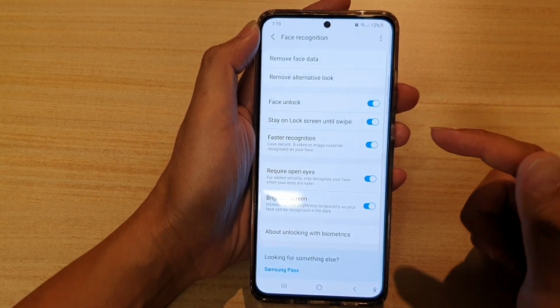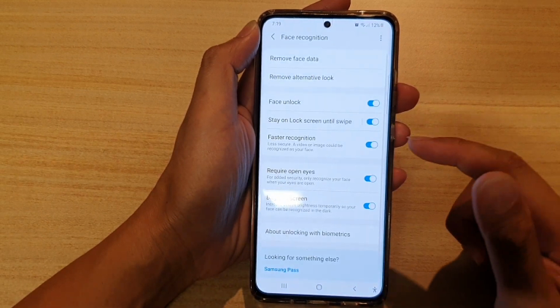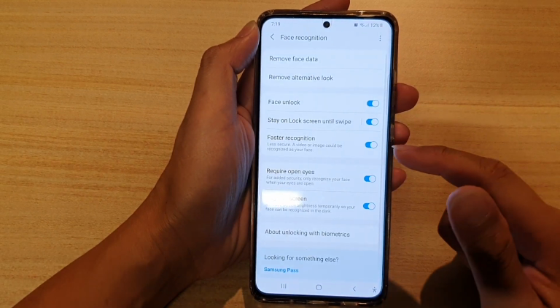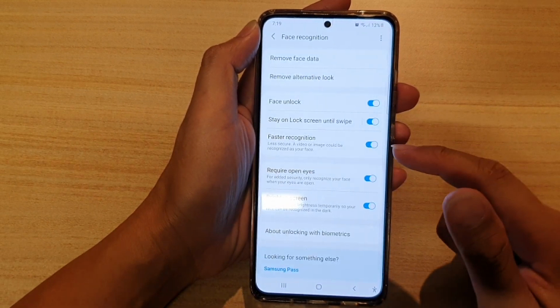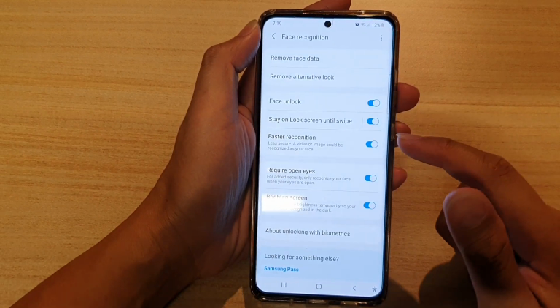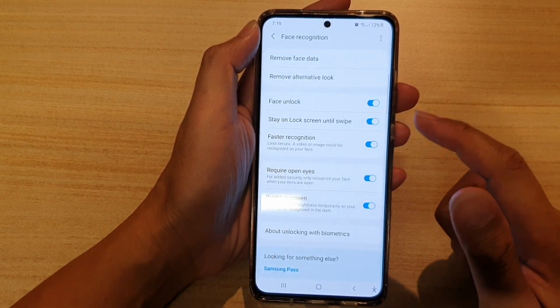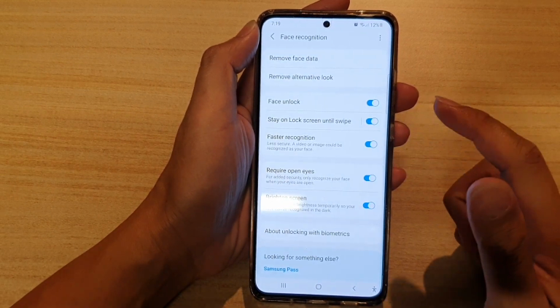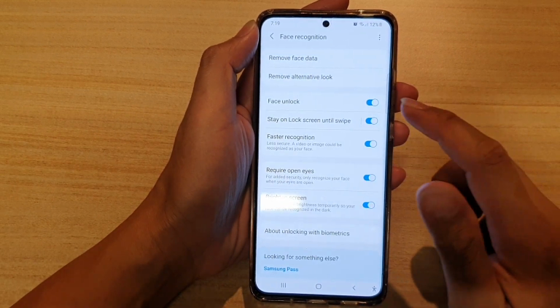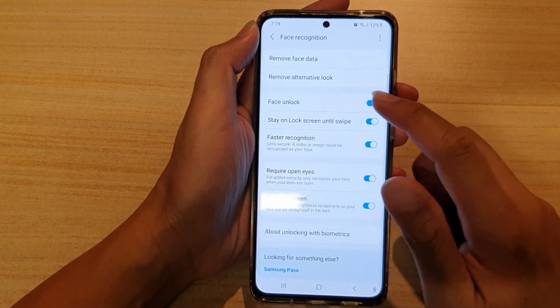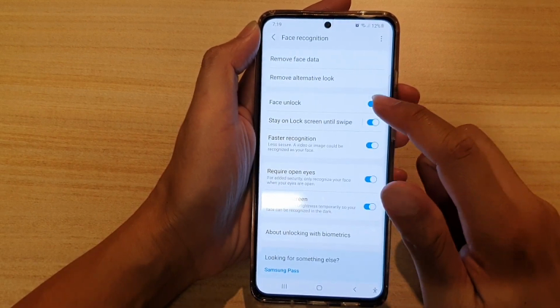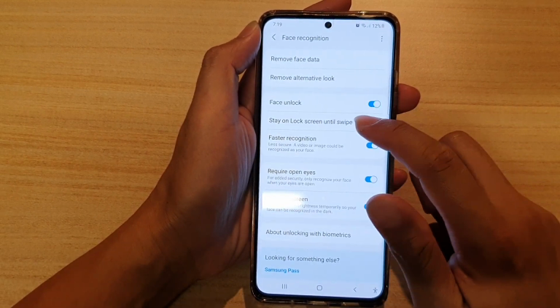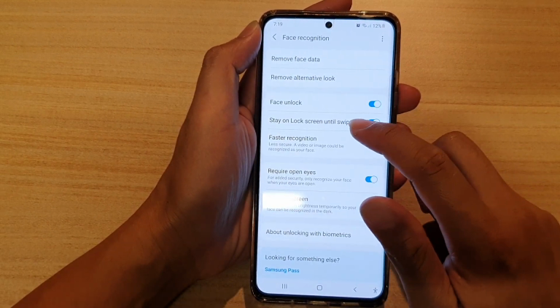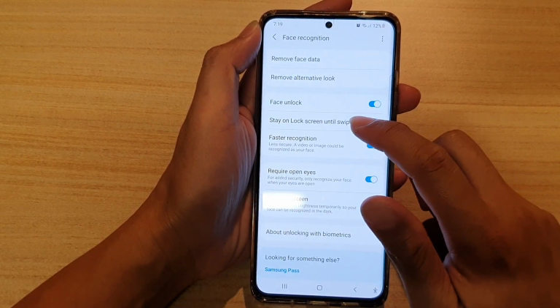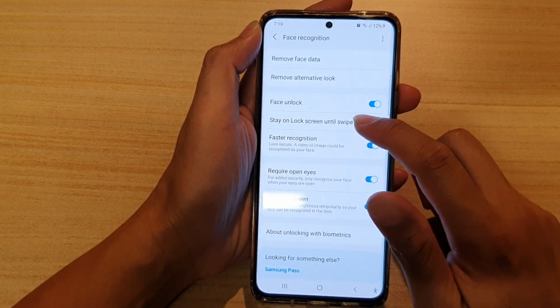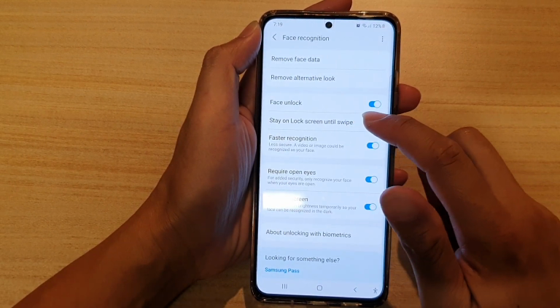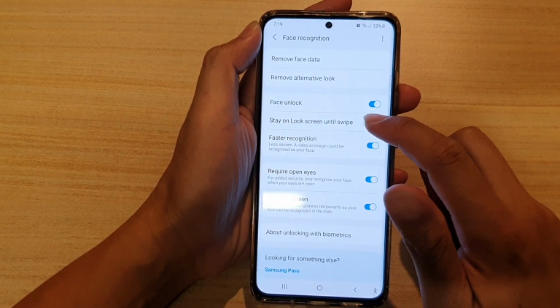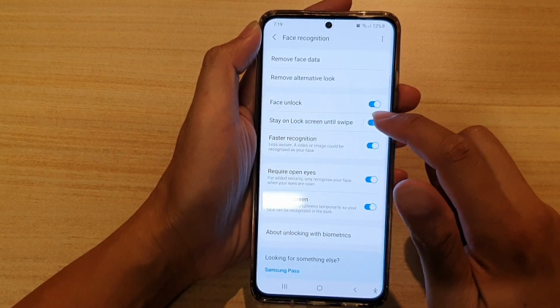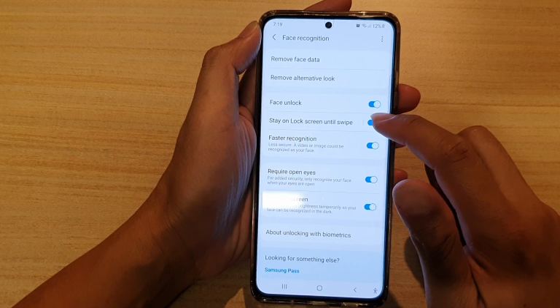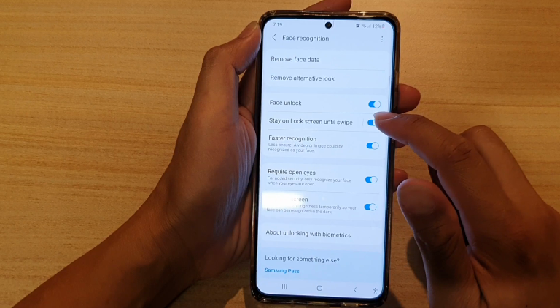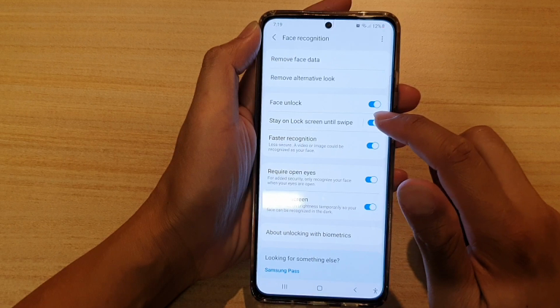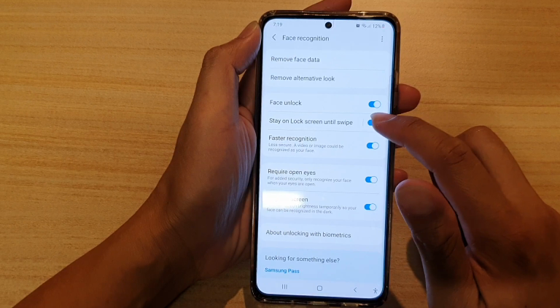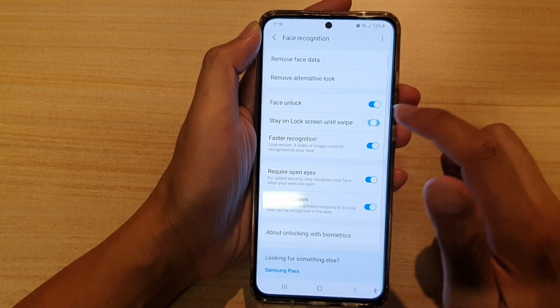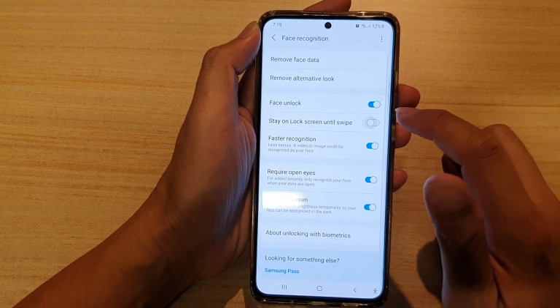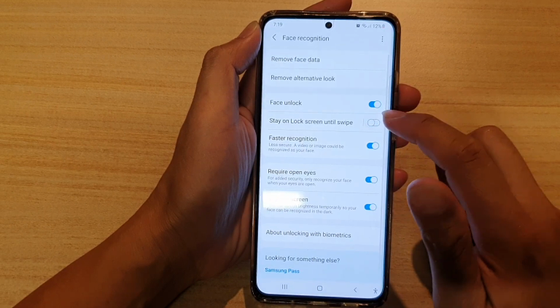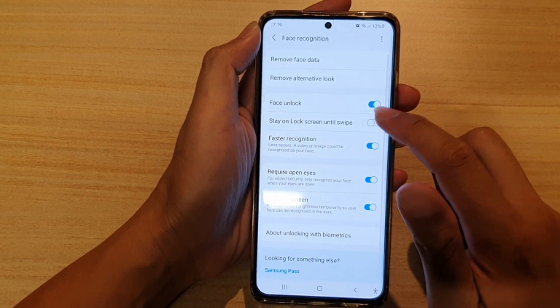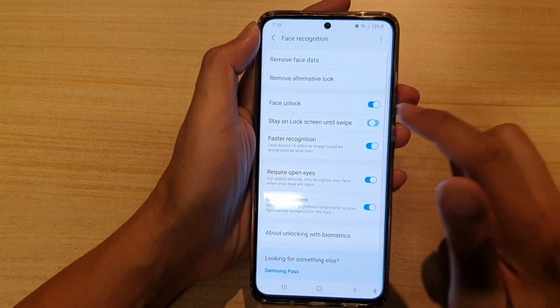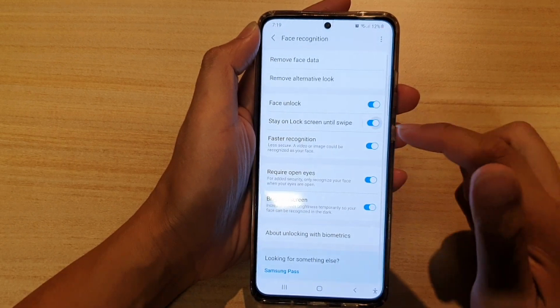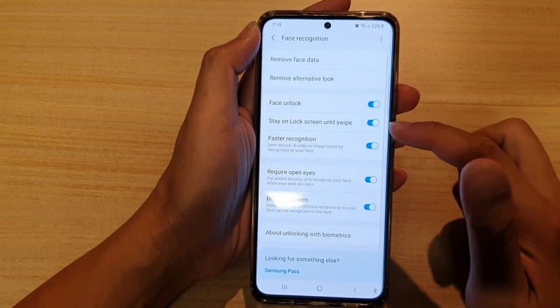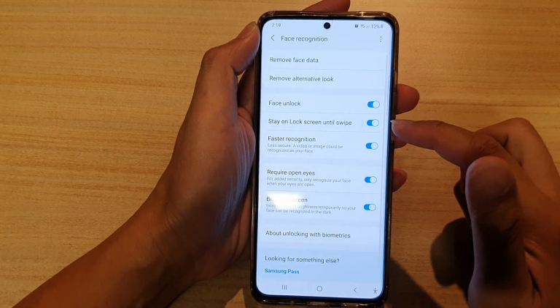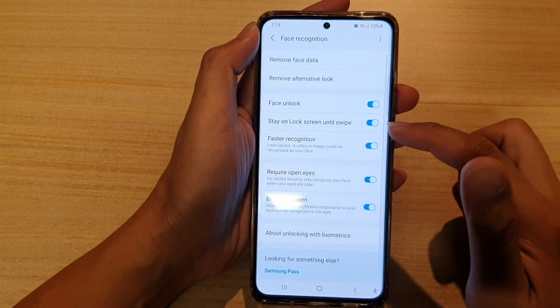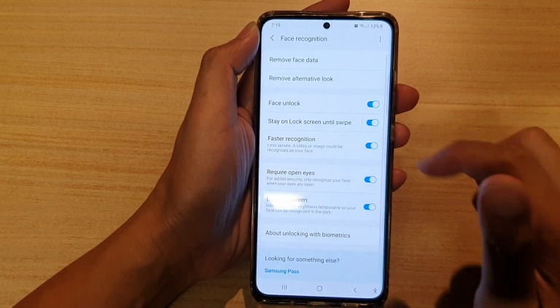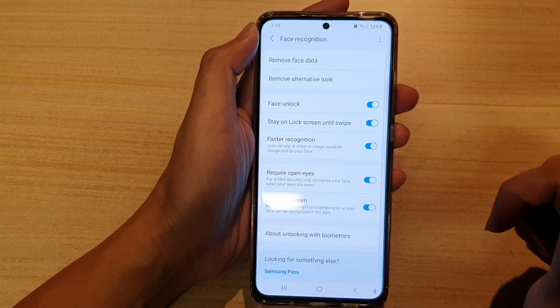Next, tap on Stay on Lock Screen until Swipe. Then tap on the switch to turn it on or off.